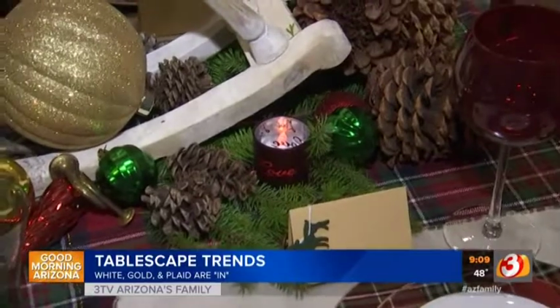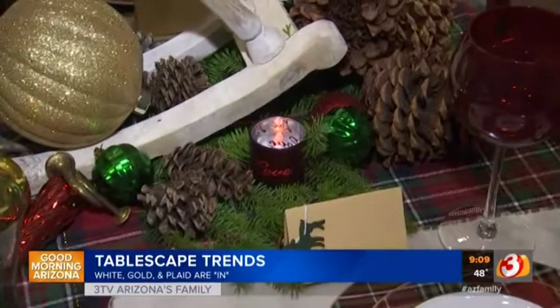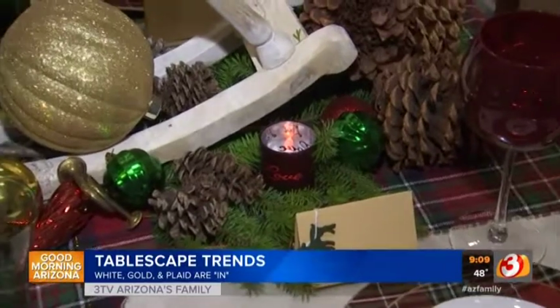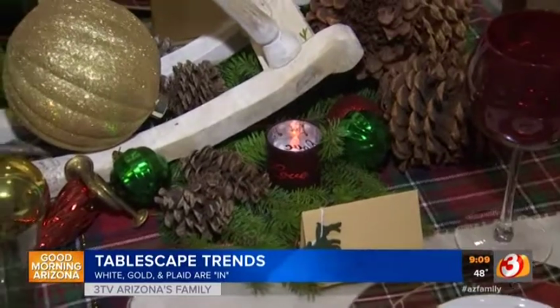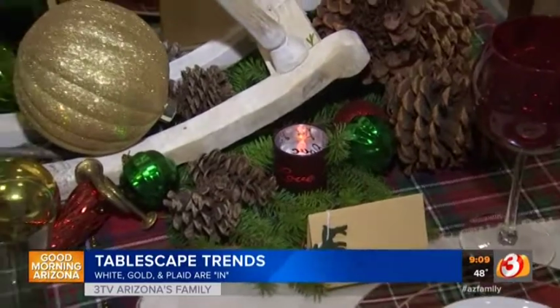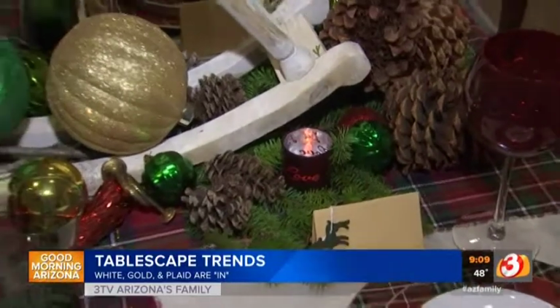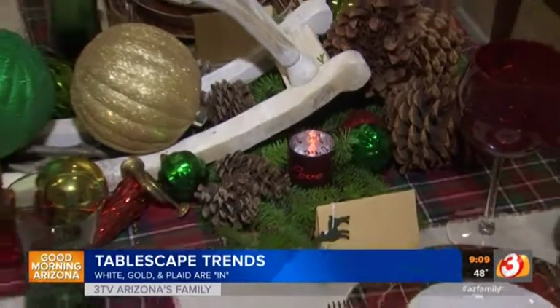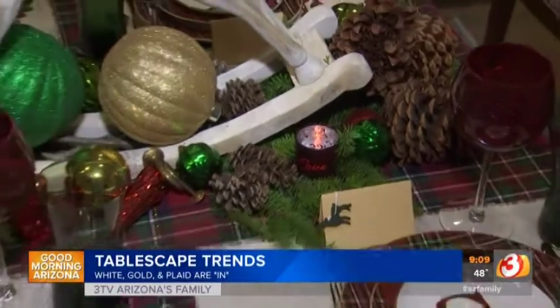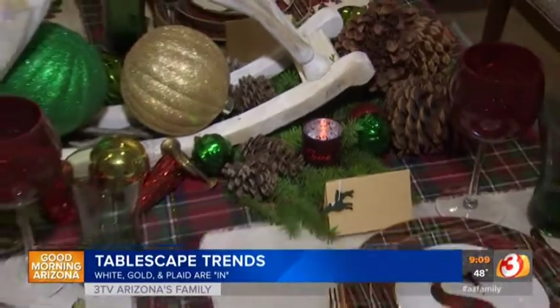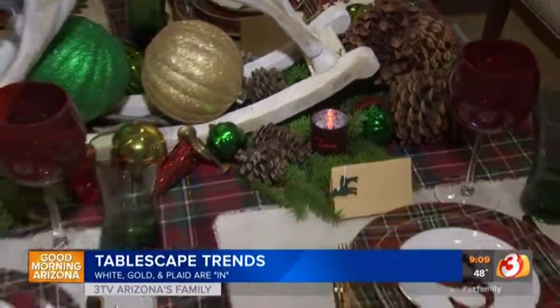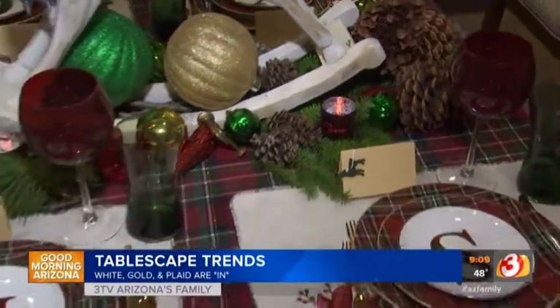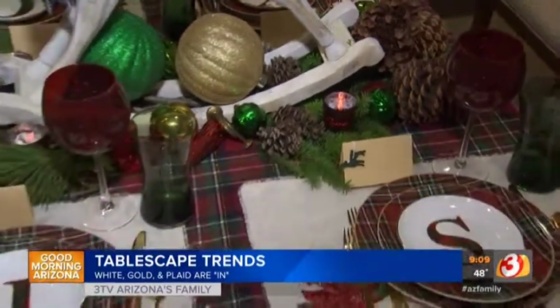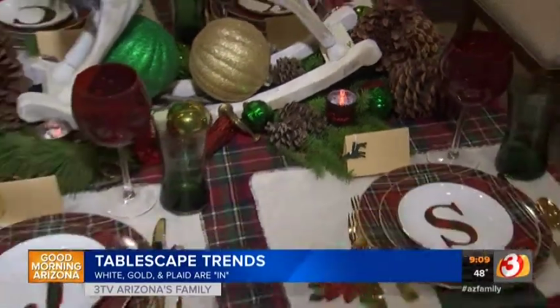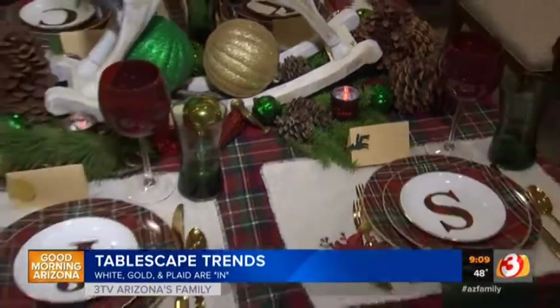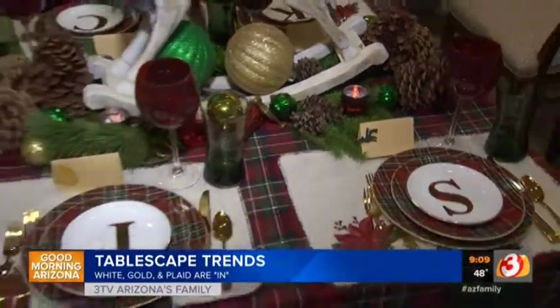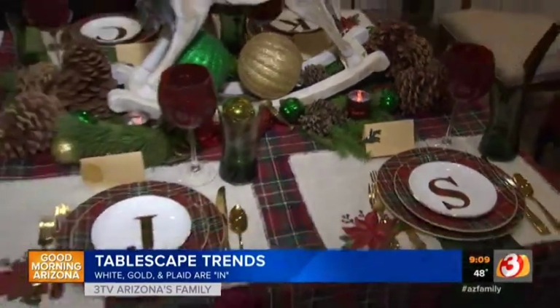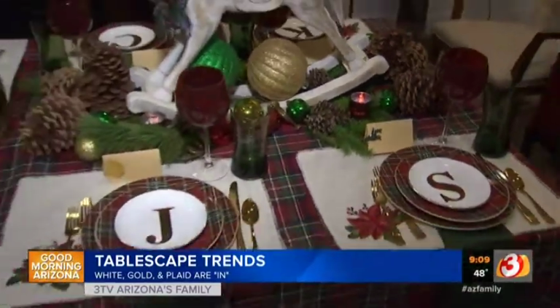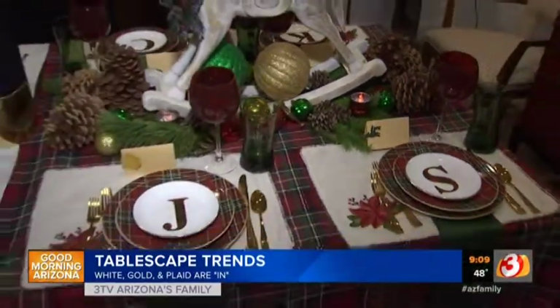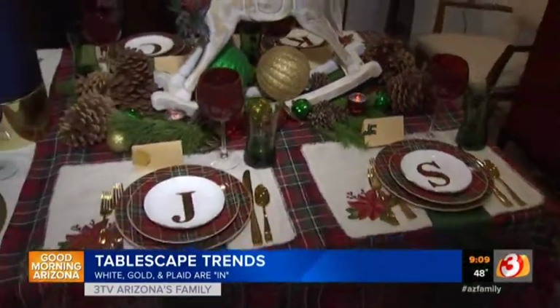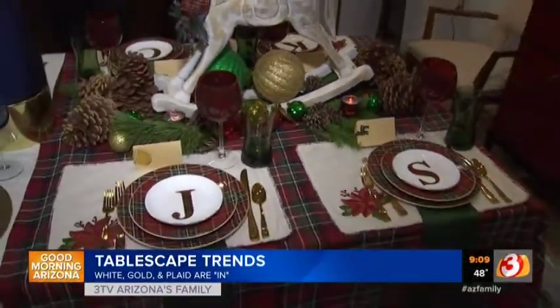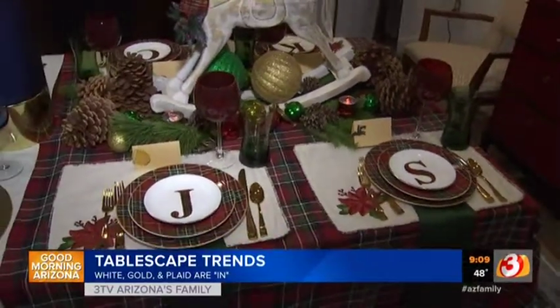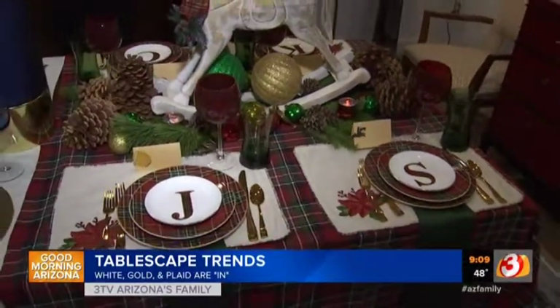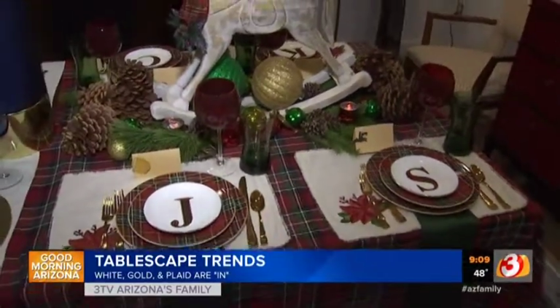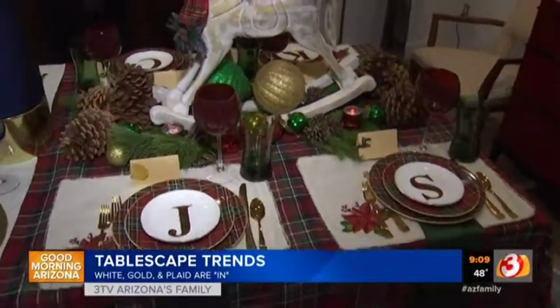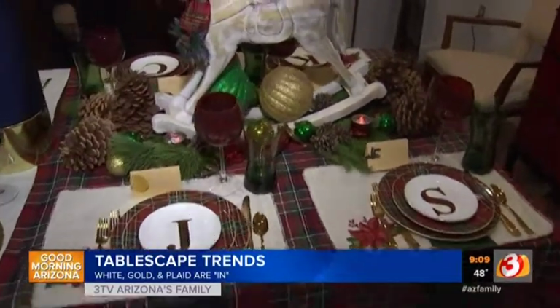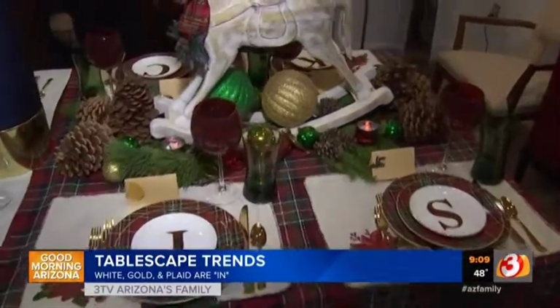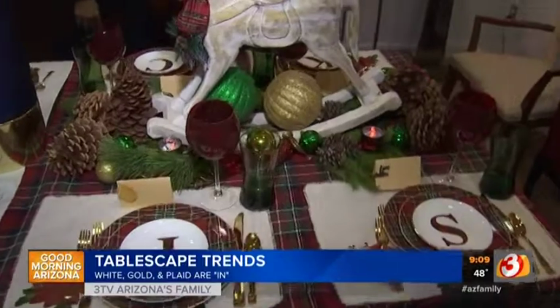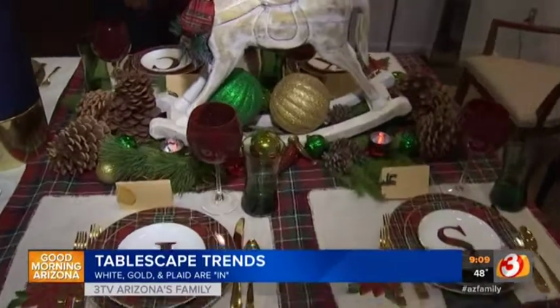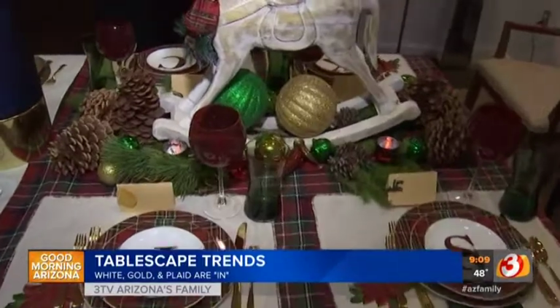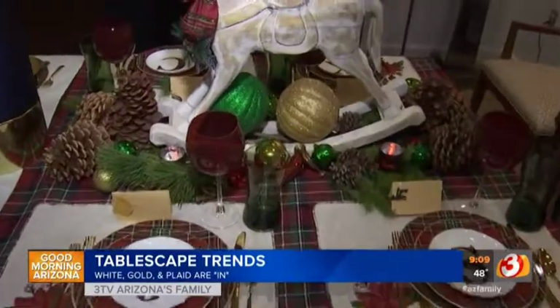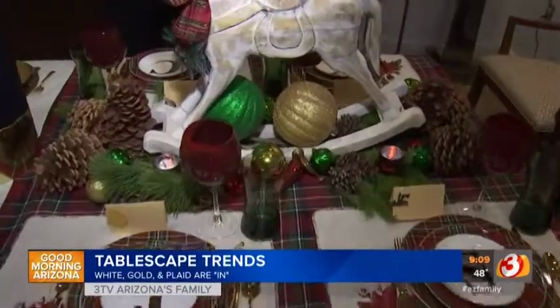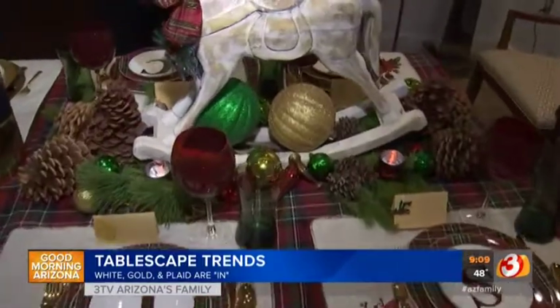And then you throw your ornaments in there. People collect ornaments, you know, they have them for years — just put them on the table.